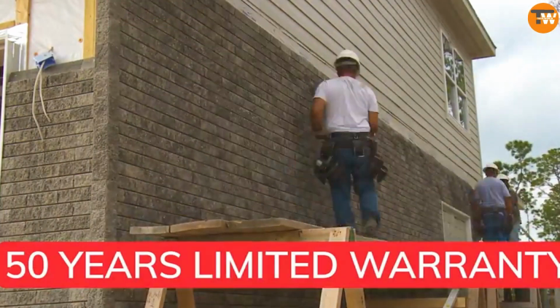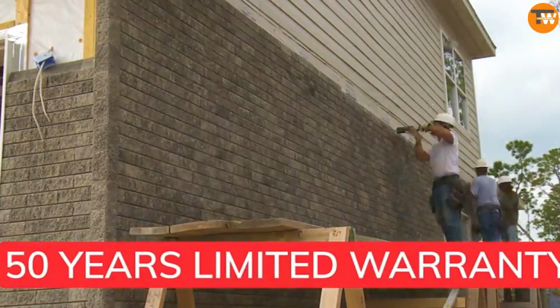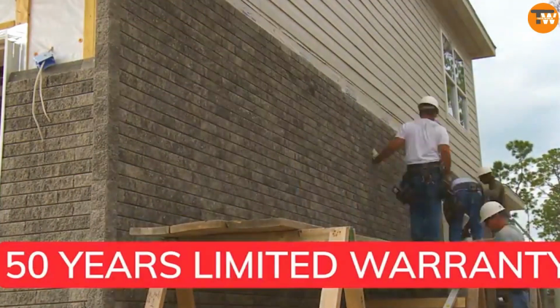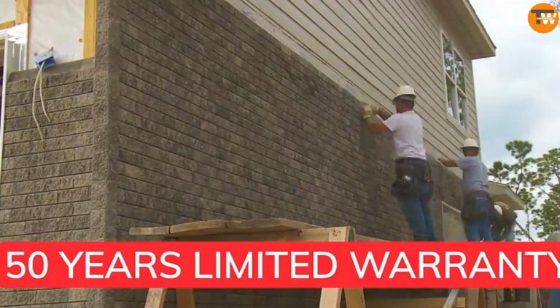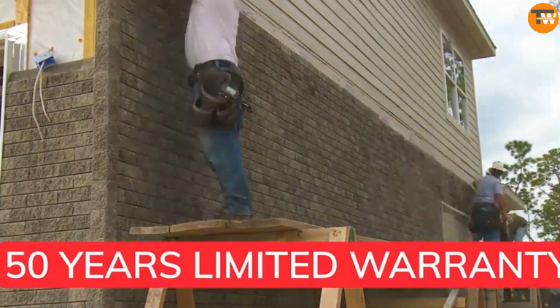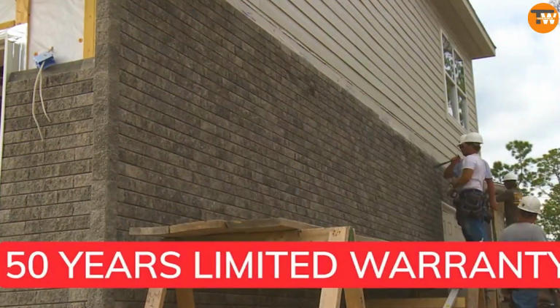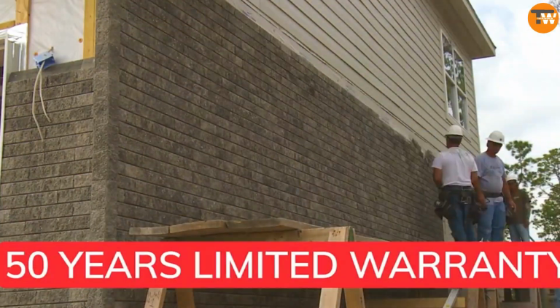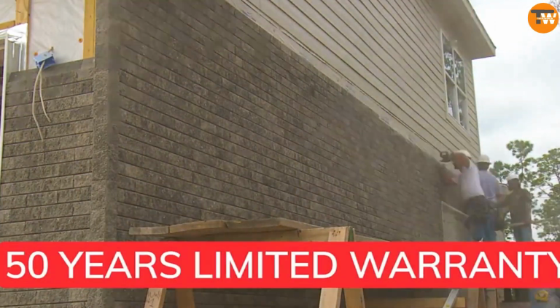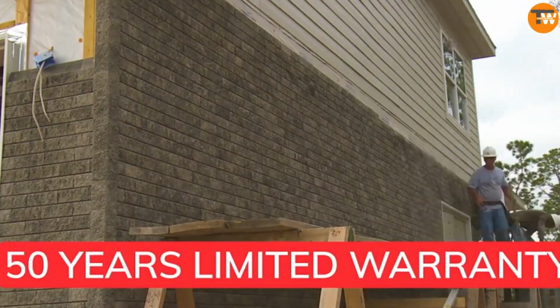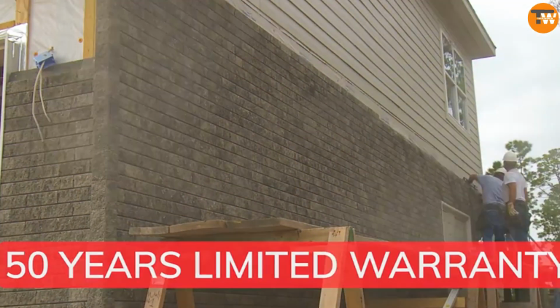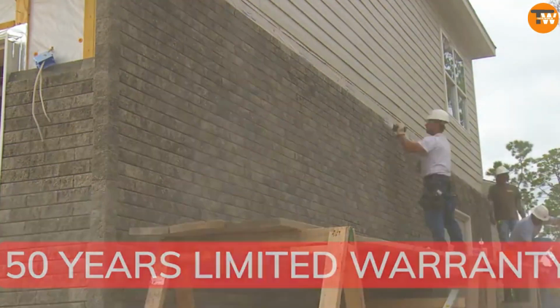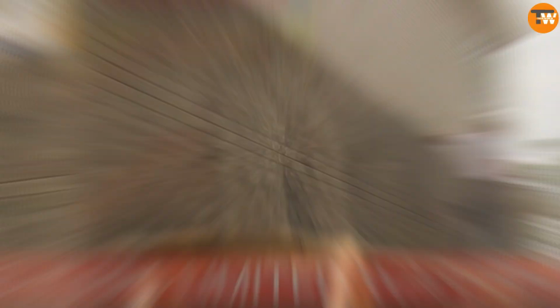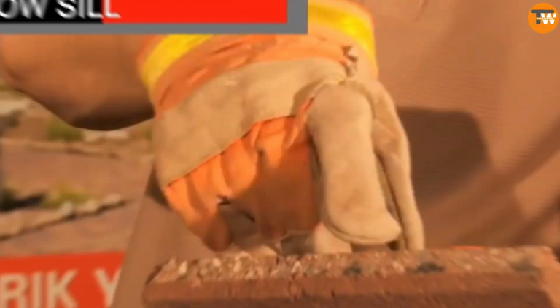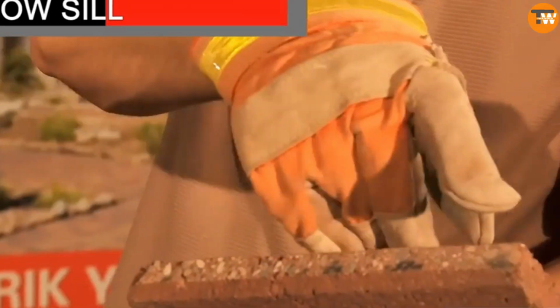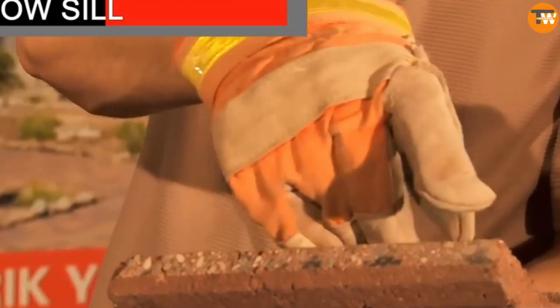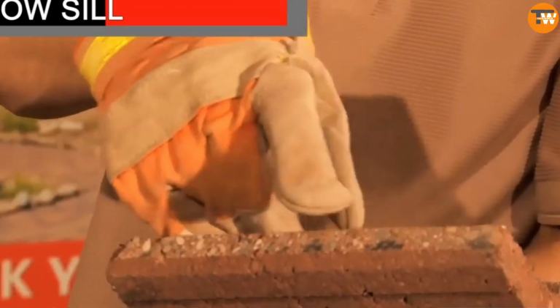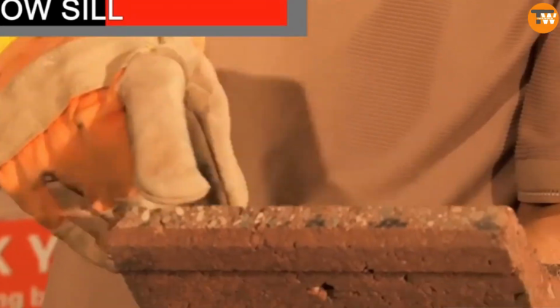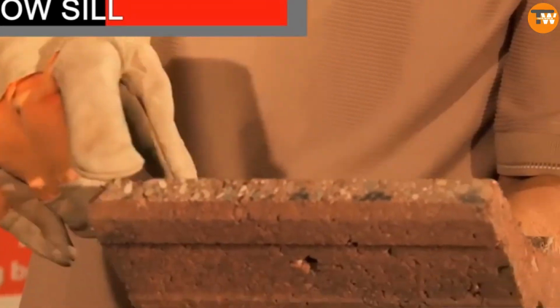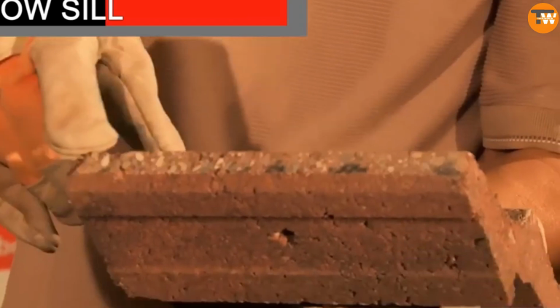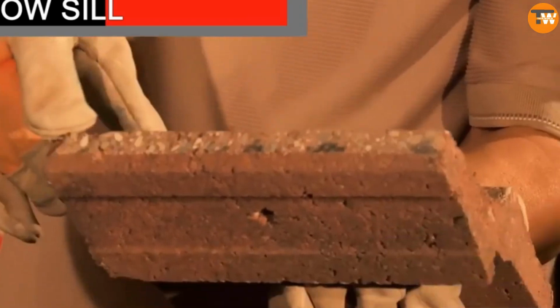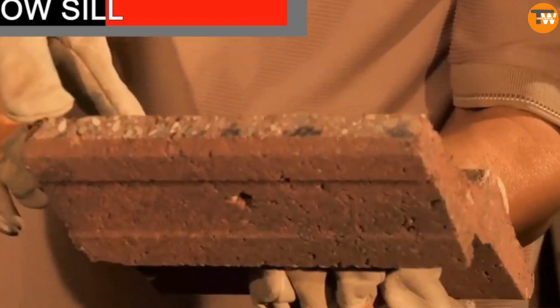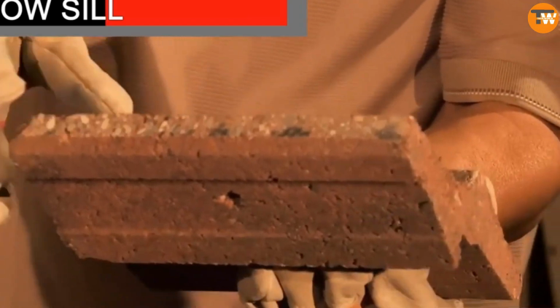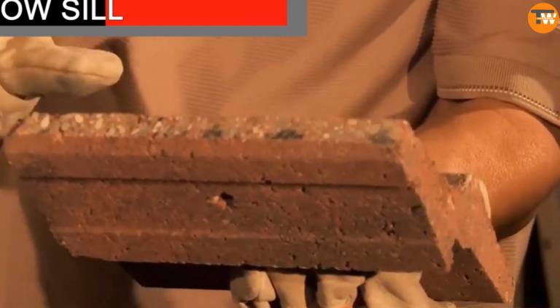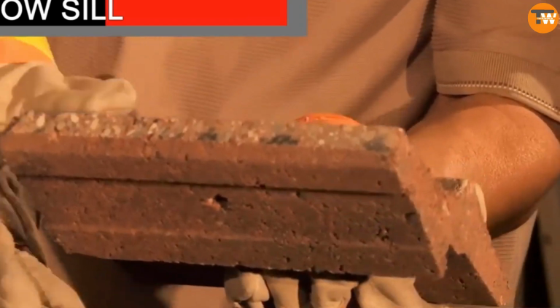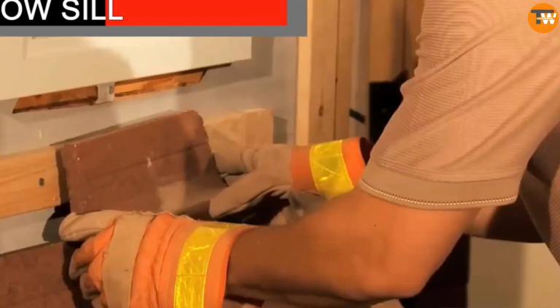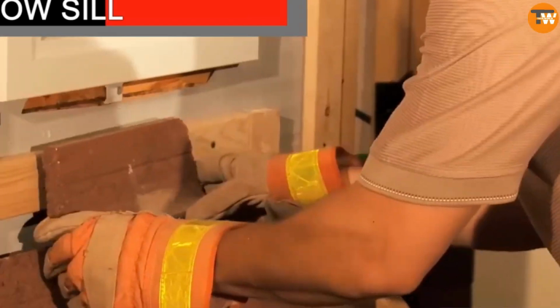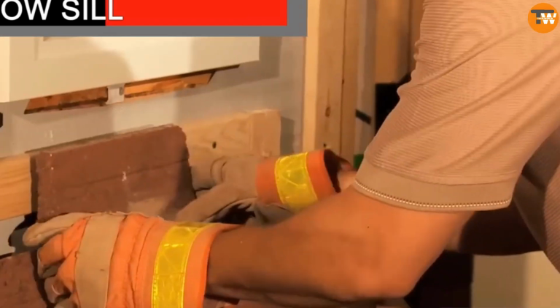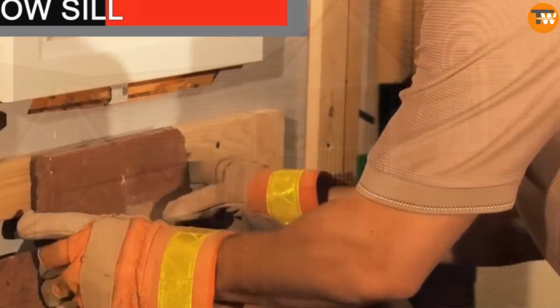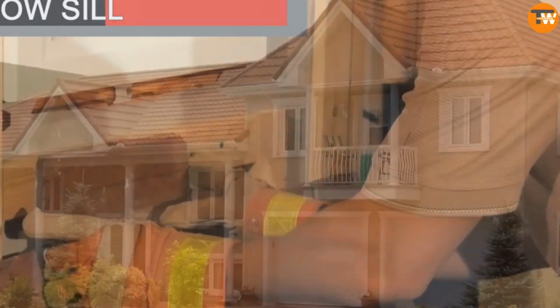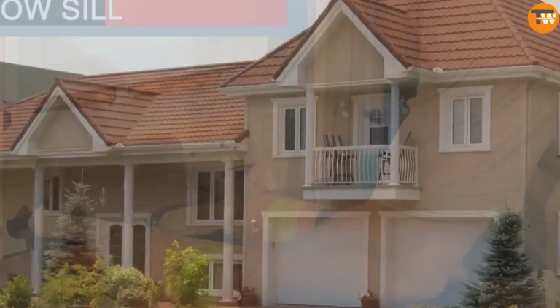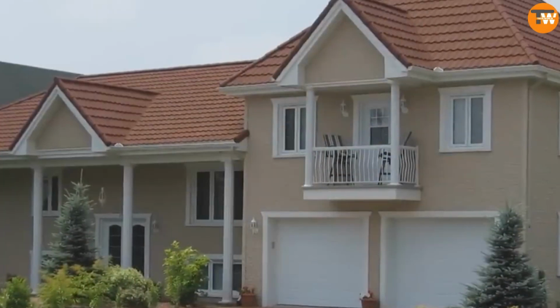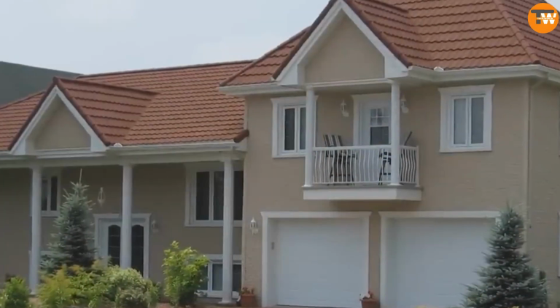Vendors claim that the Novabrick facade can endure for over 50 years, which isn't surprising given that it's made of concrete.